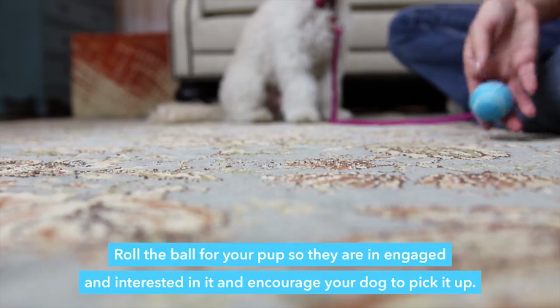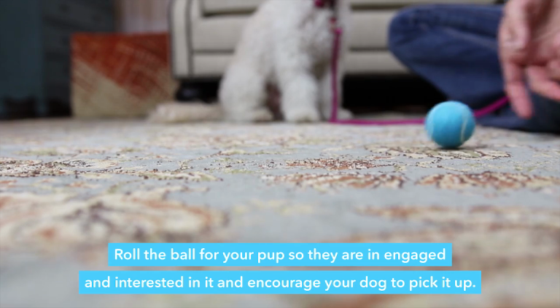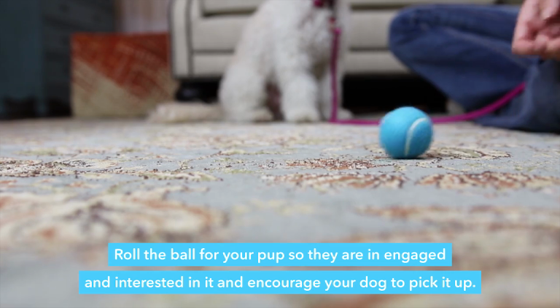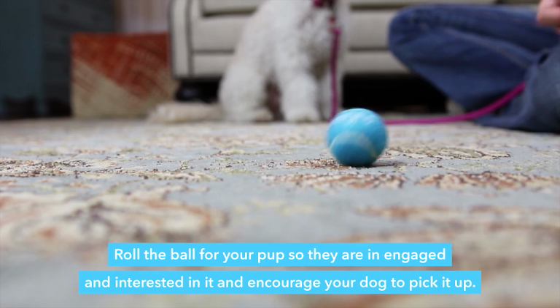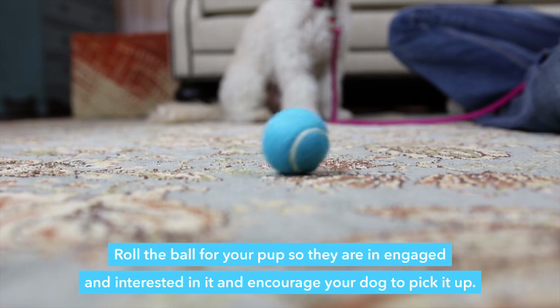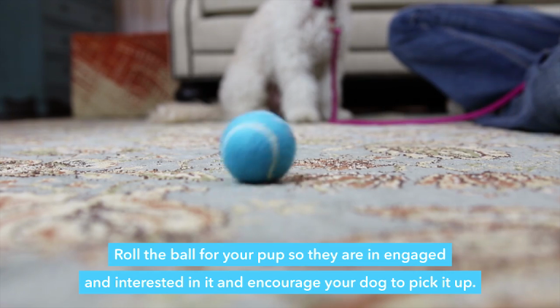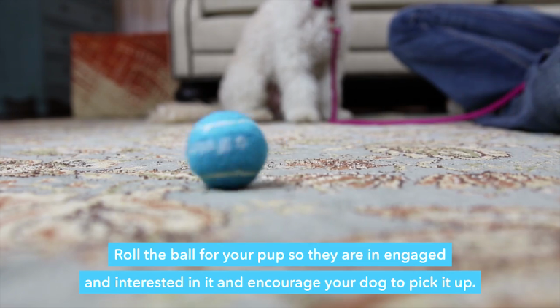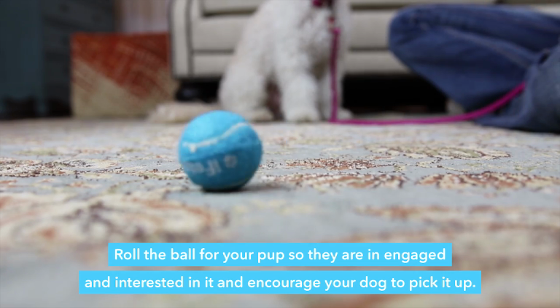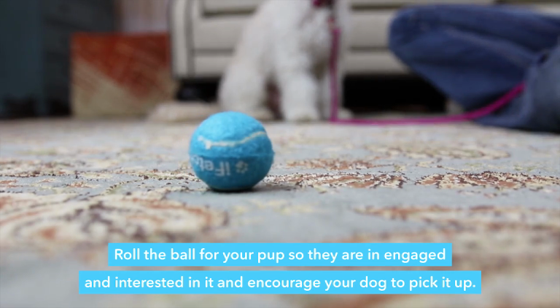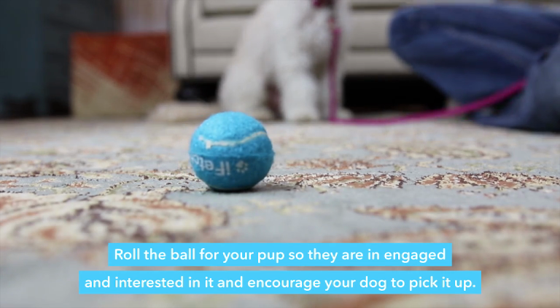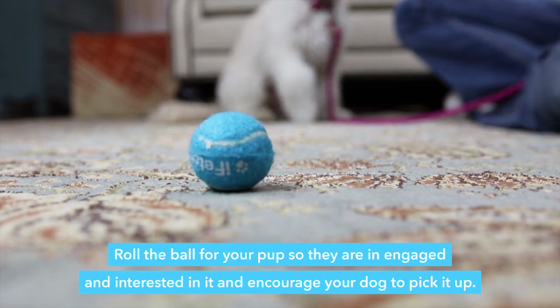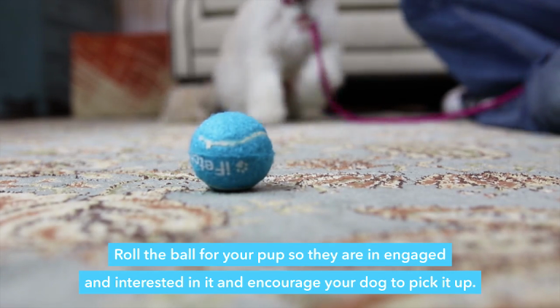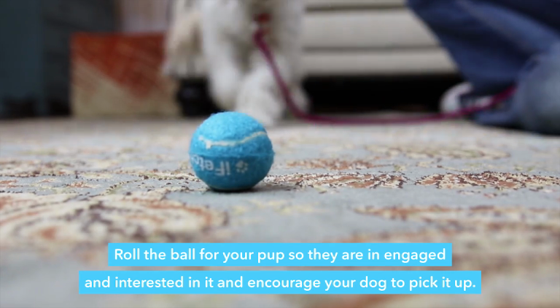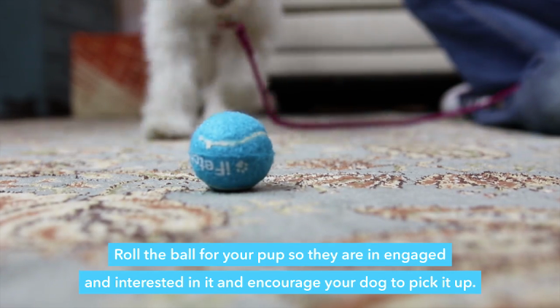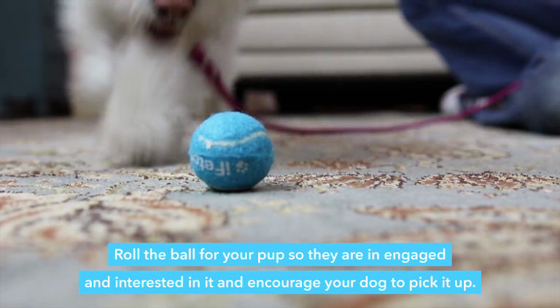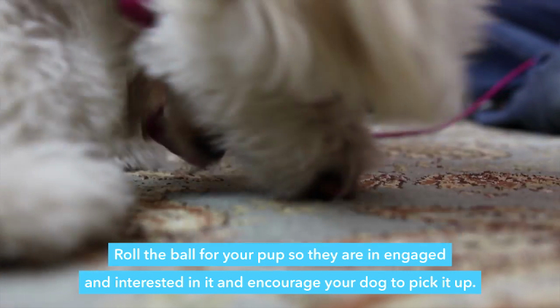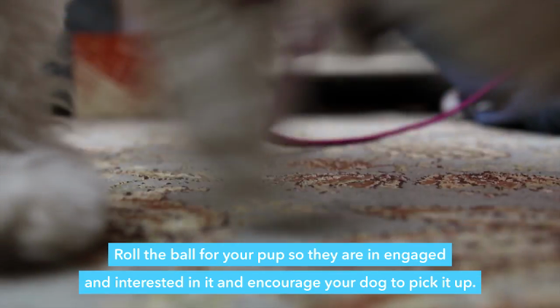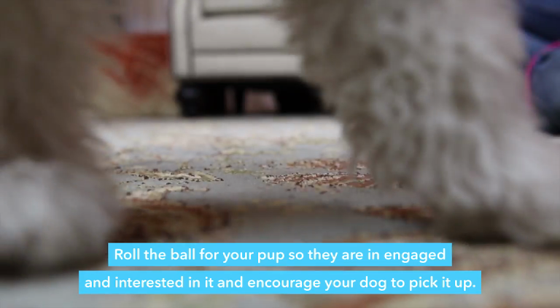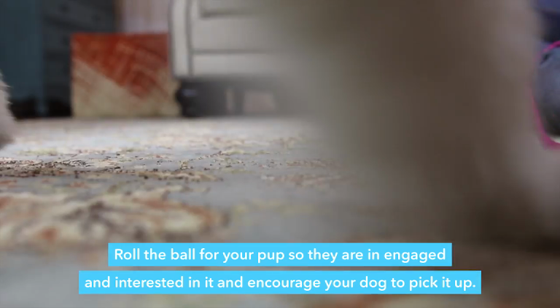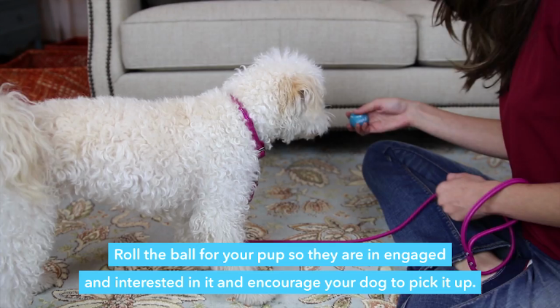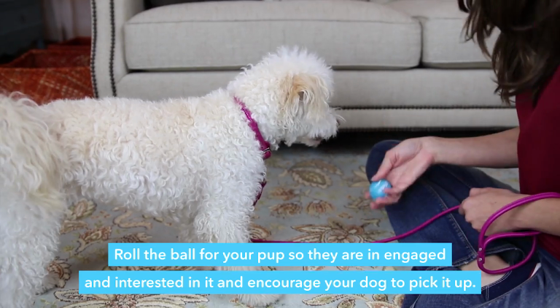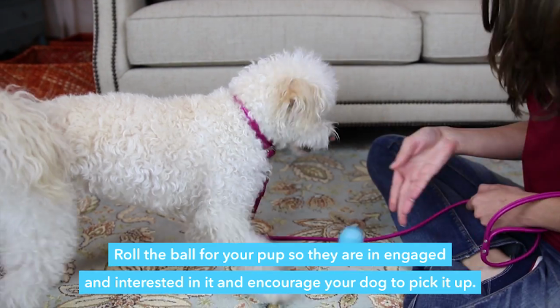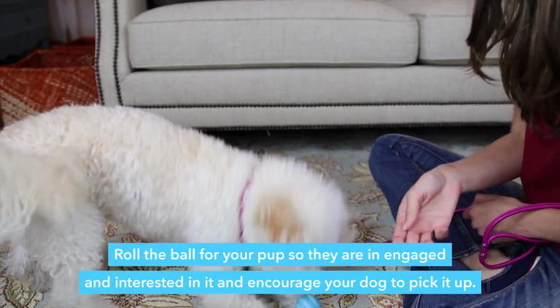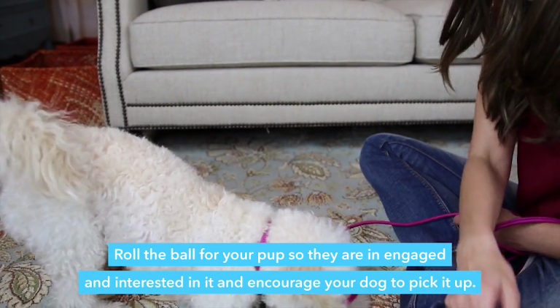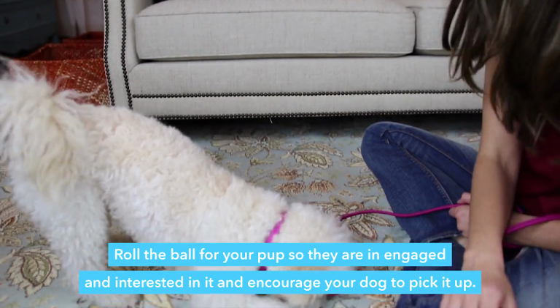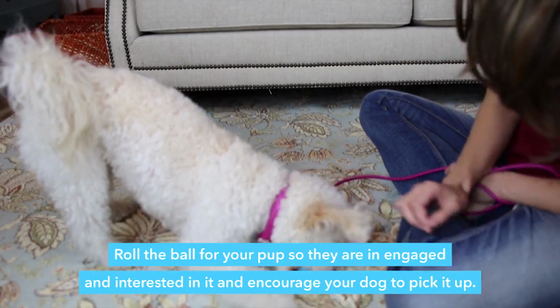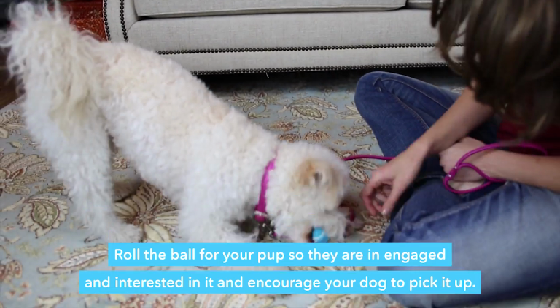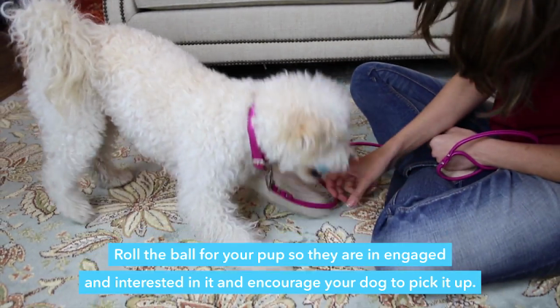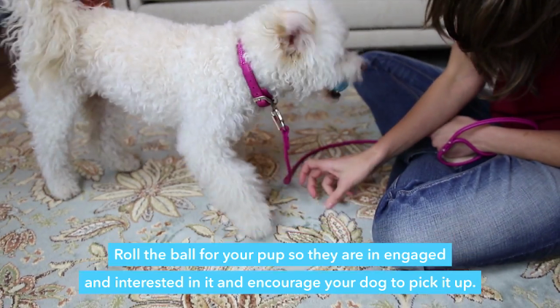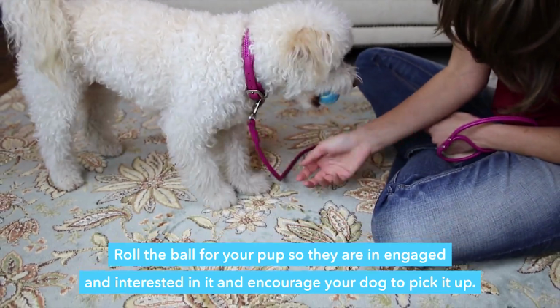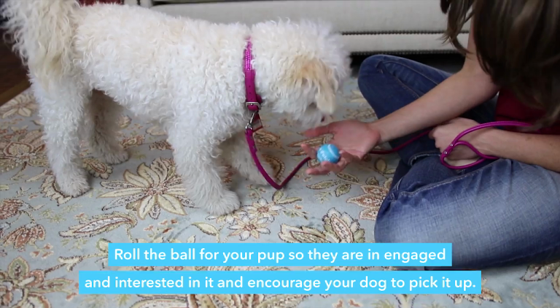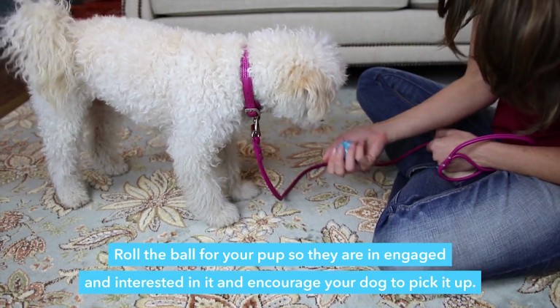Roll the ball for your pup so they're engaged and interested in it, and encourage your dog to pick it up.